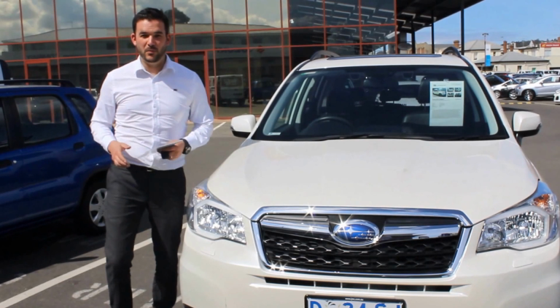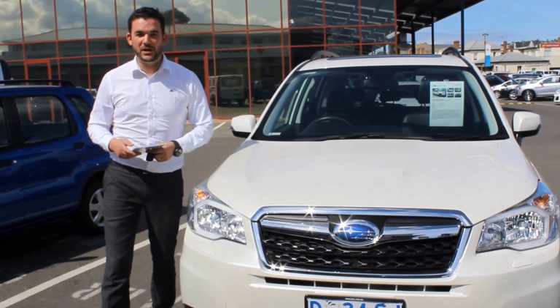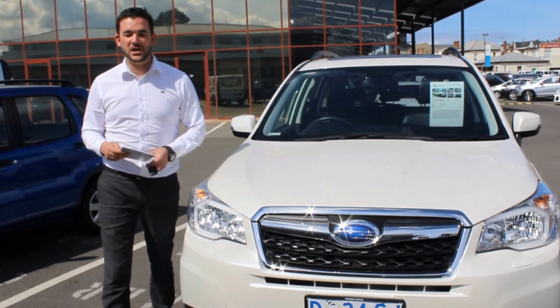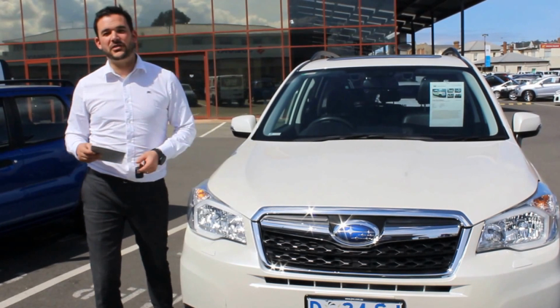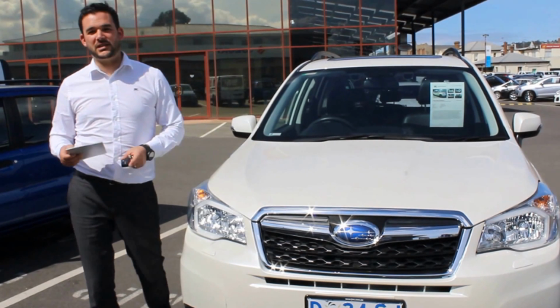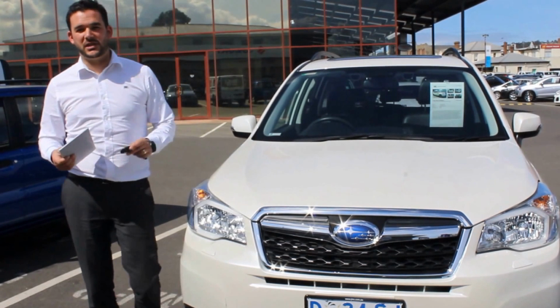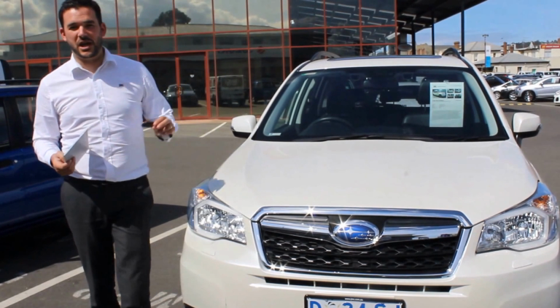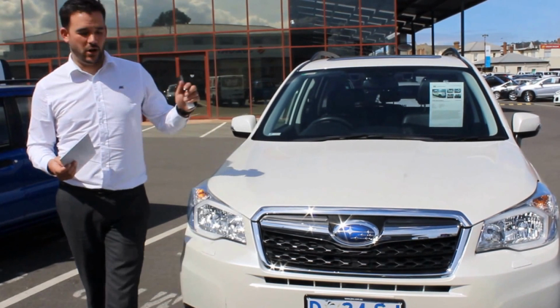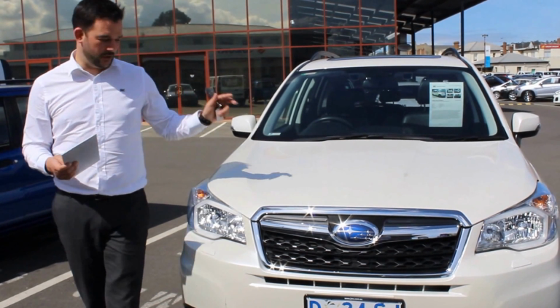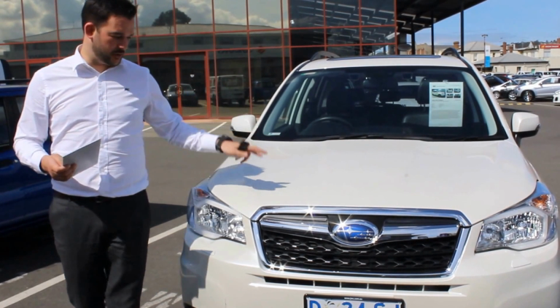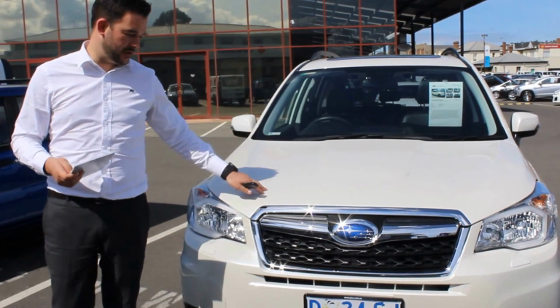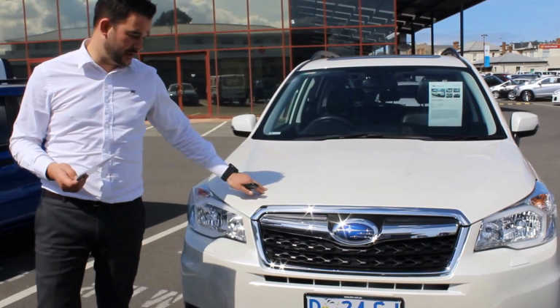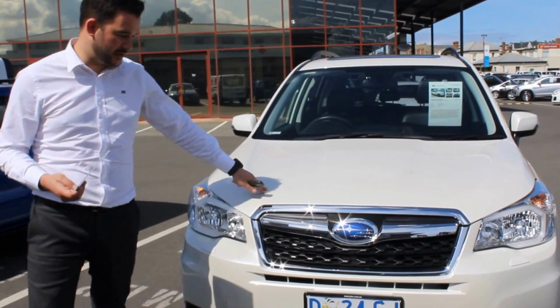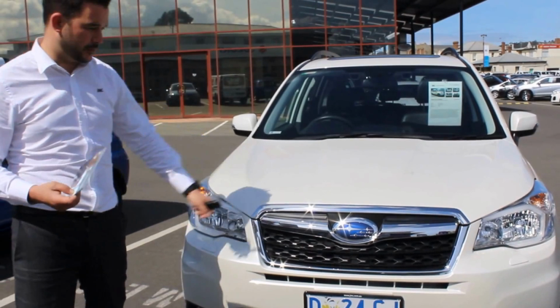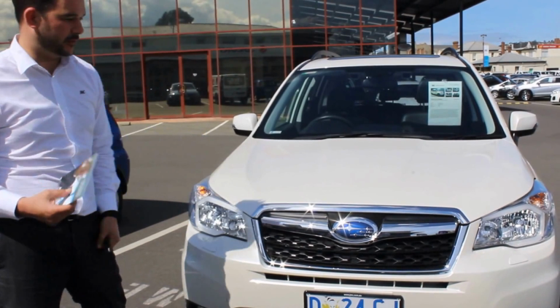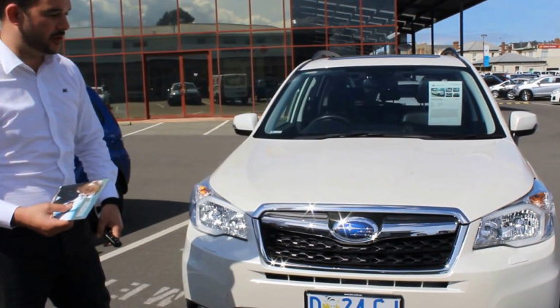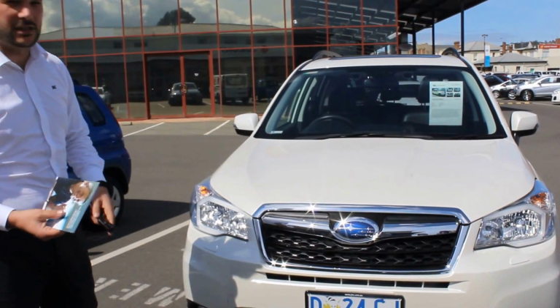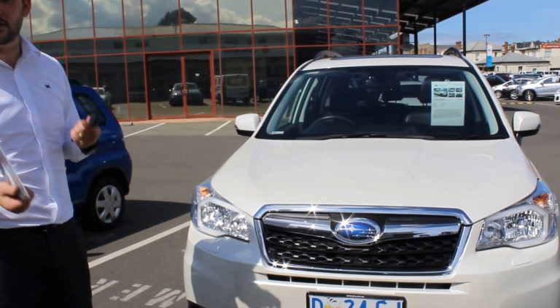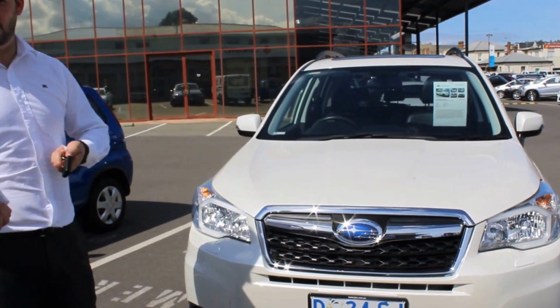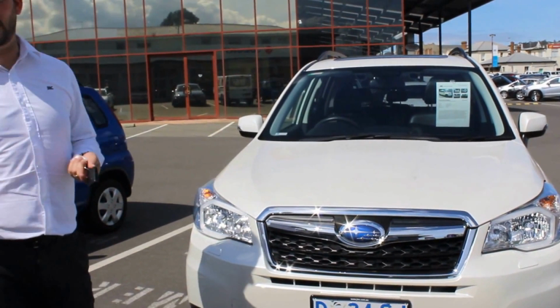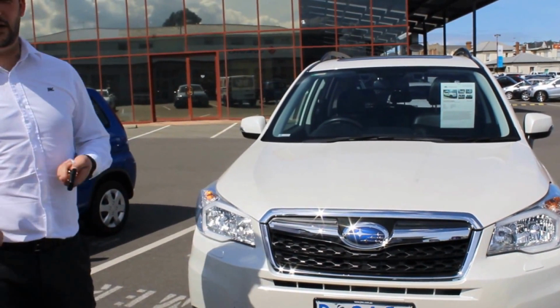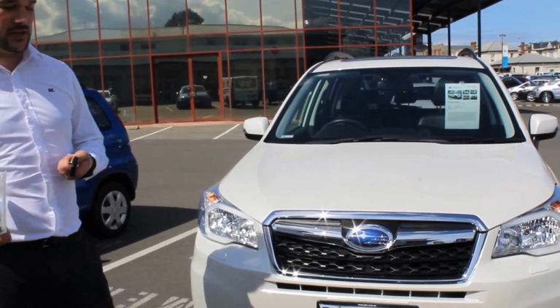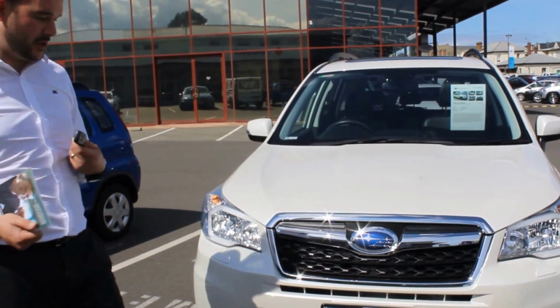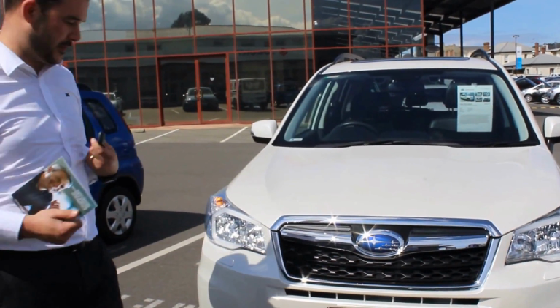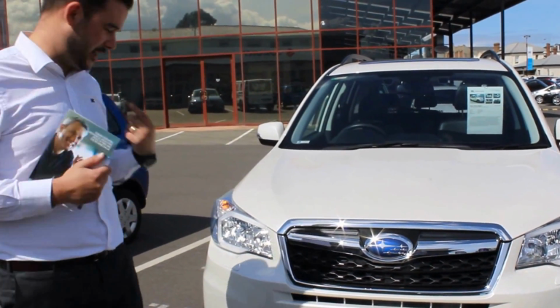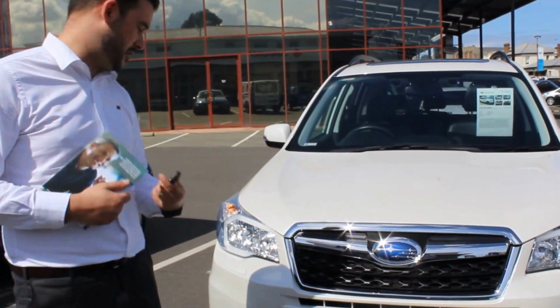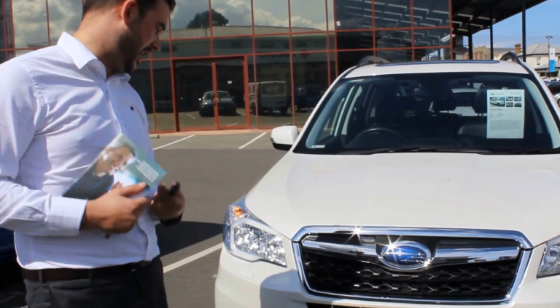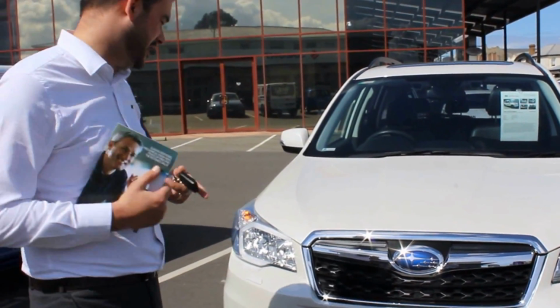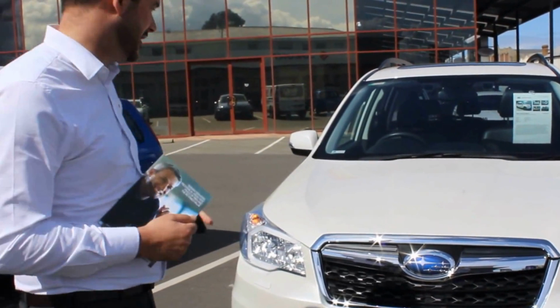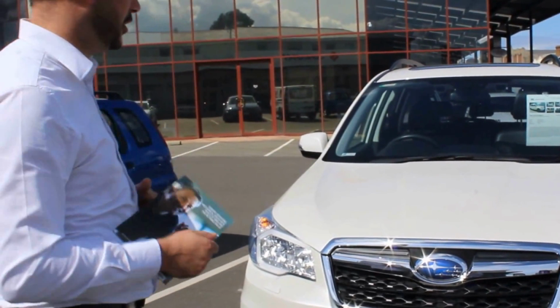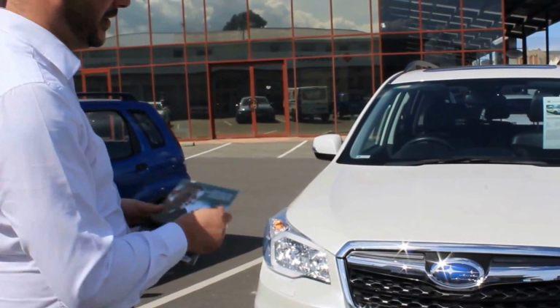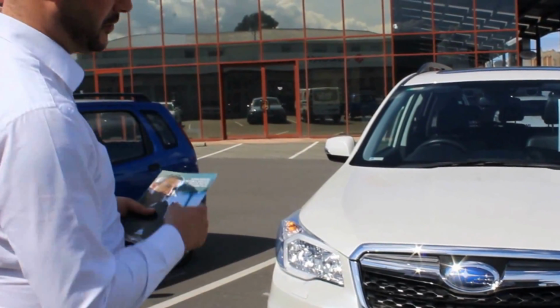Morning Jenna, thanks for the chat on the 2013 Subaru Forester. This is your video so you can make an educated decision on the vehicle.